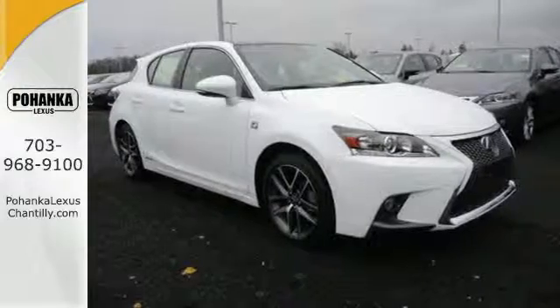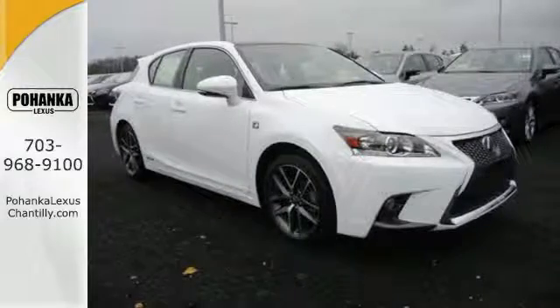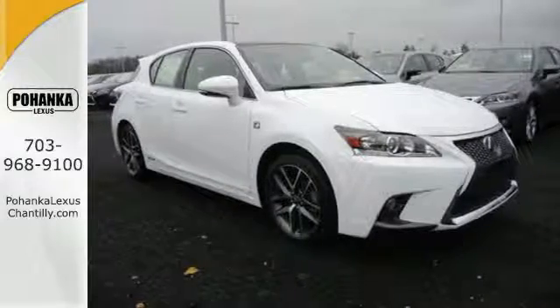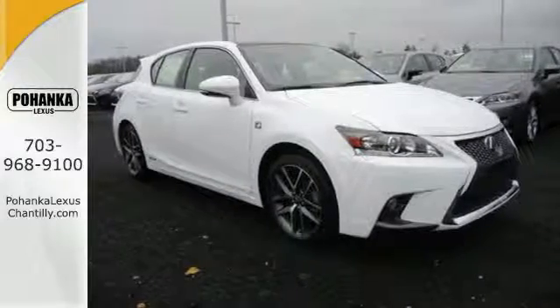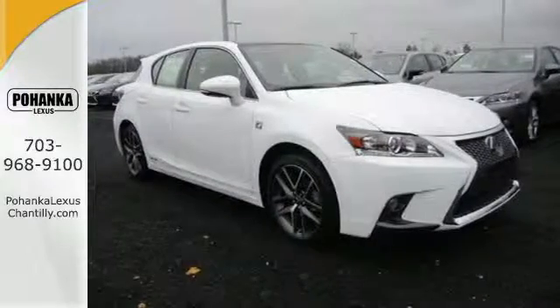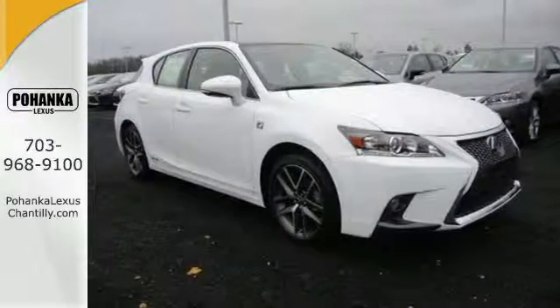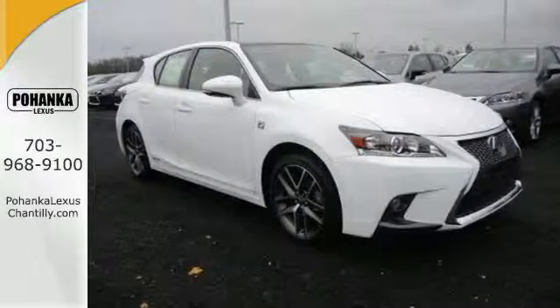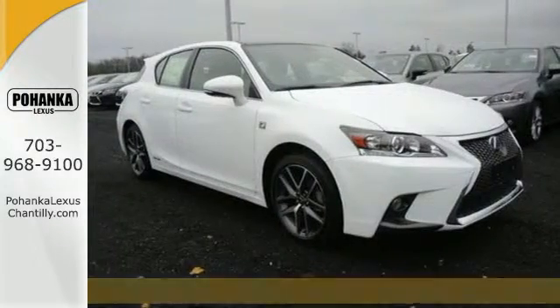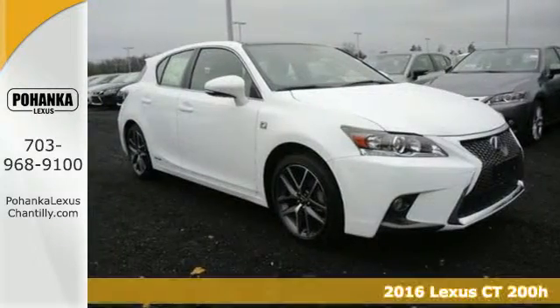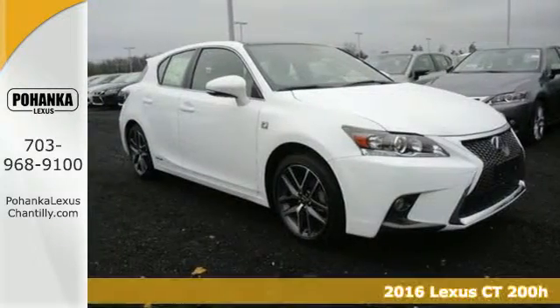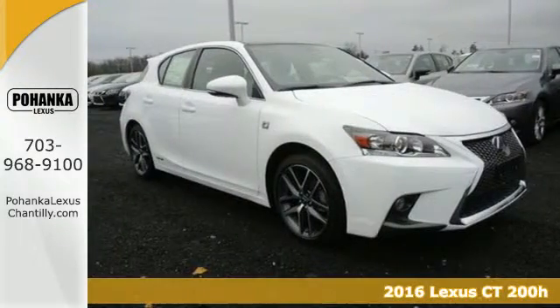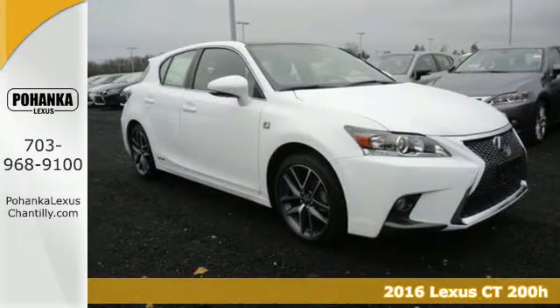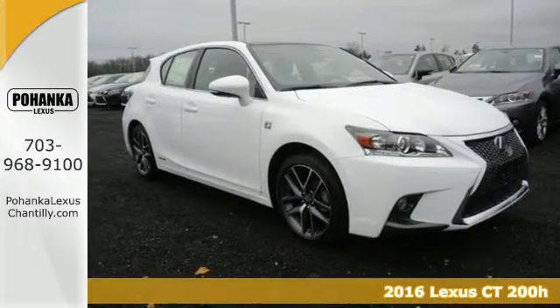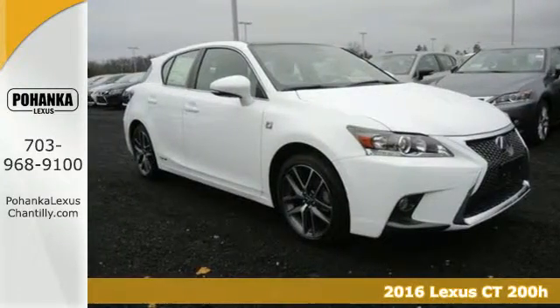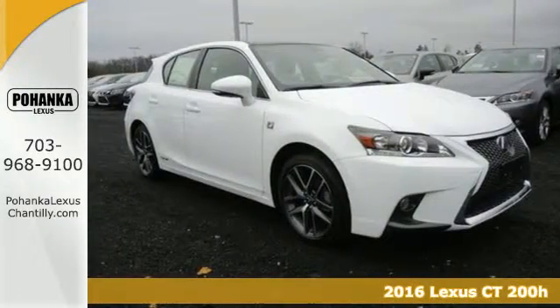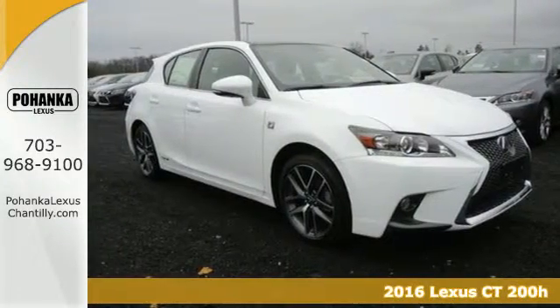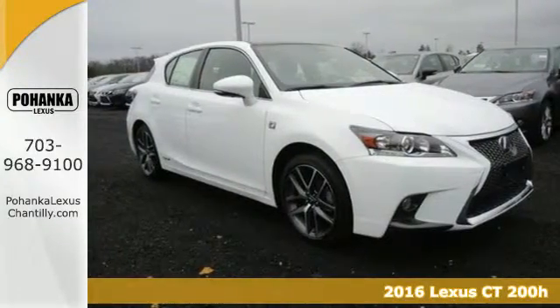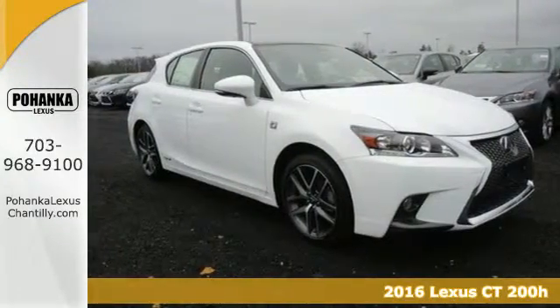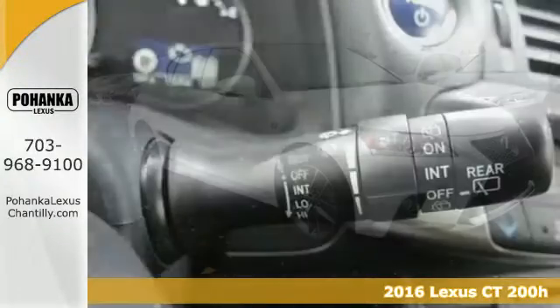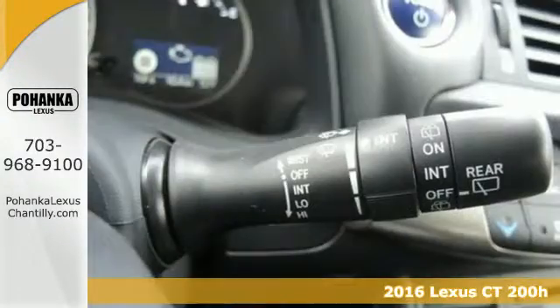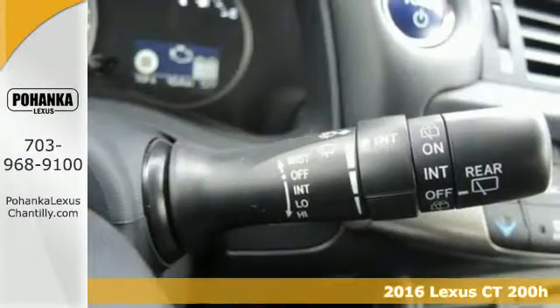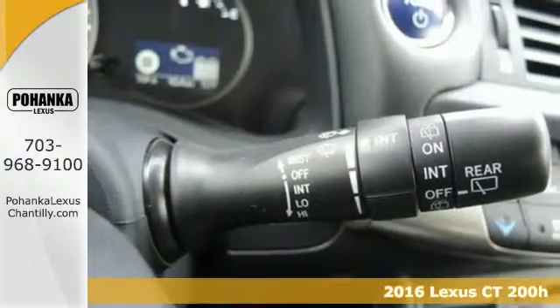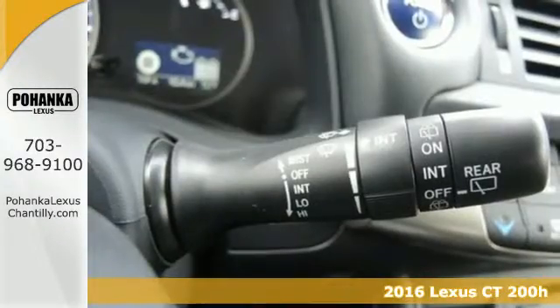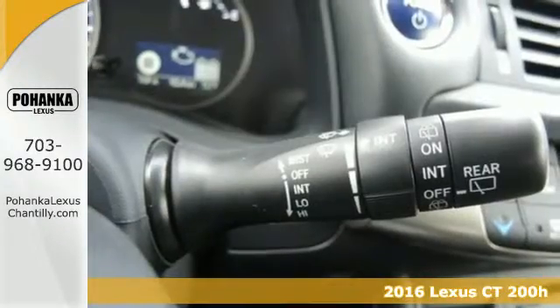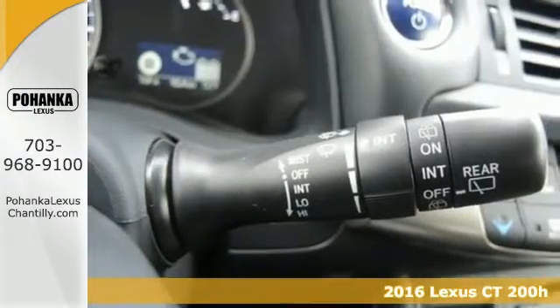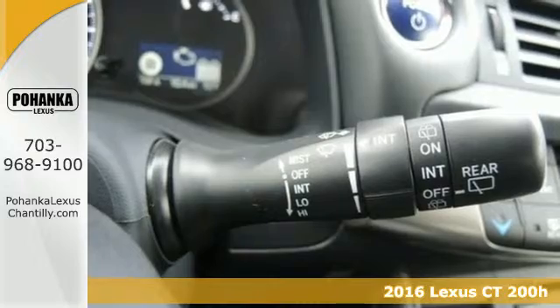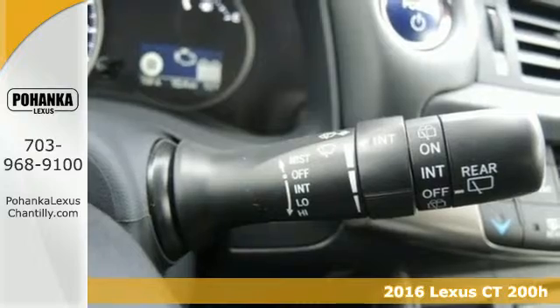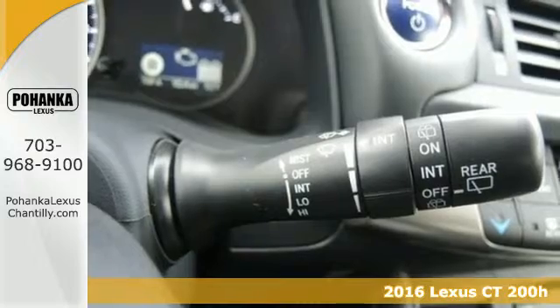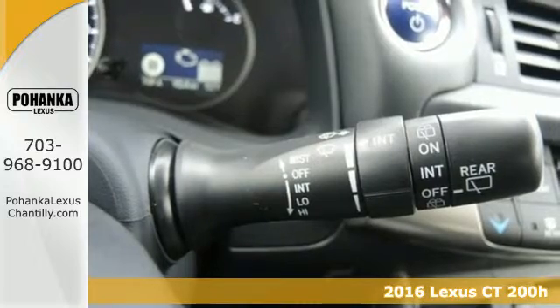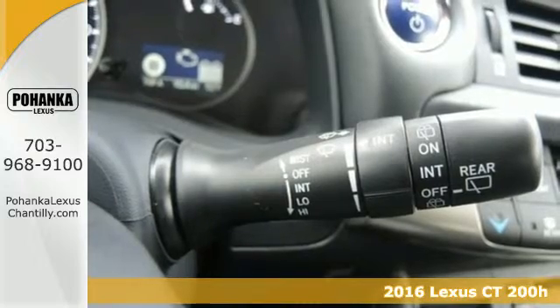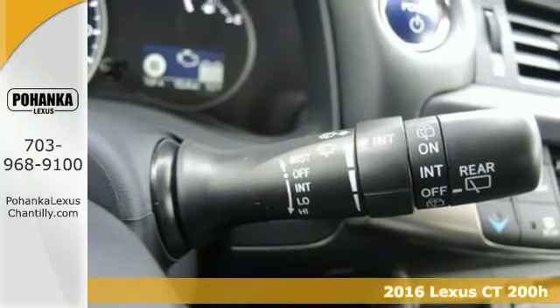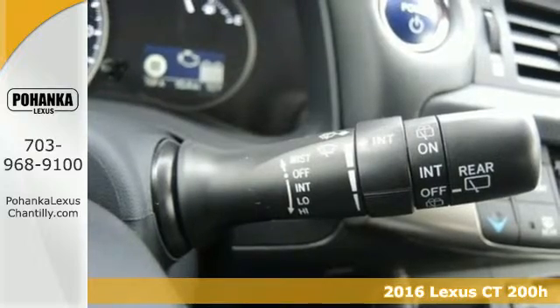It's a 2016 Lexus CT200H. Self-absorbed? Not exactly.